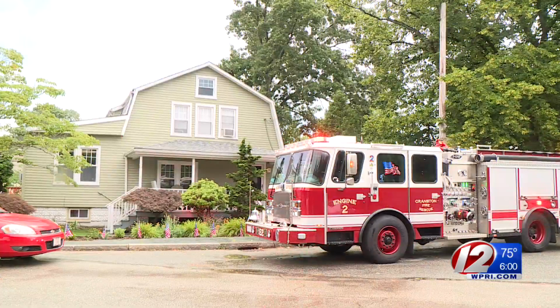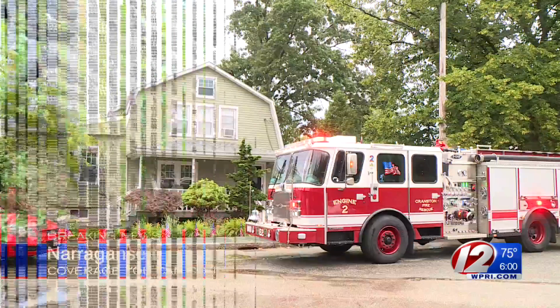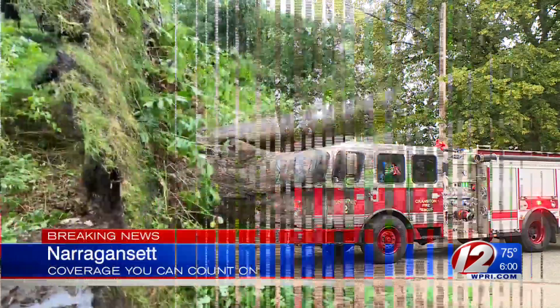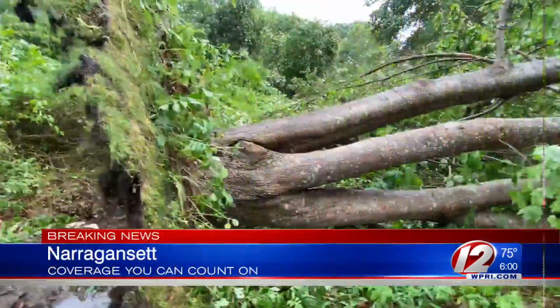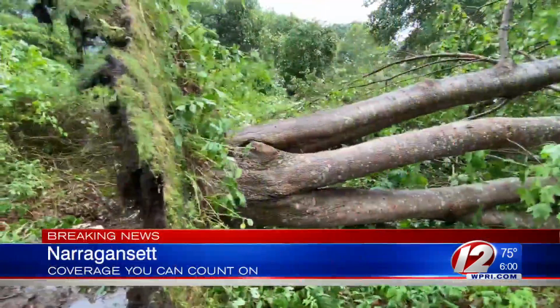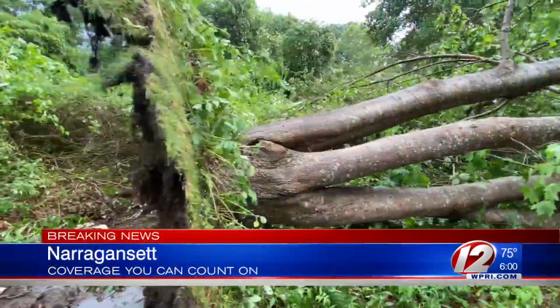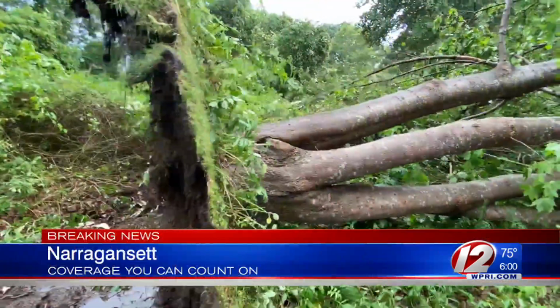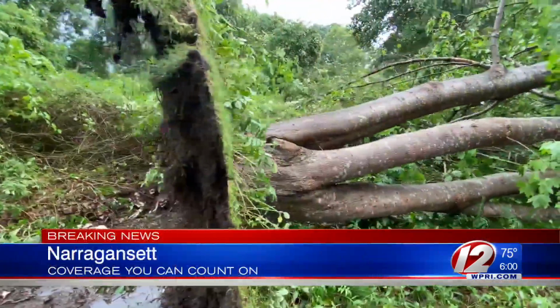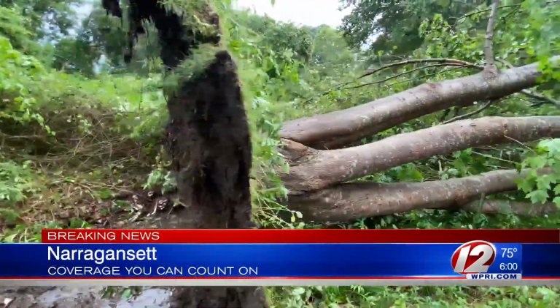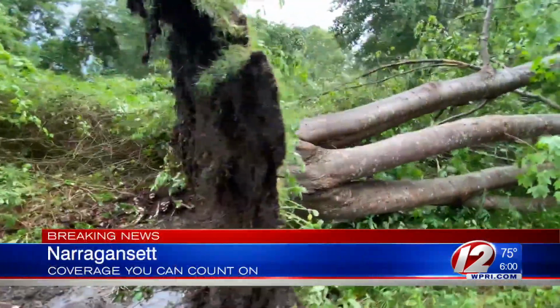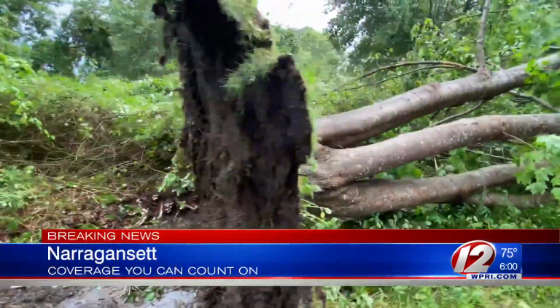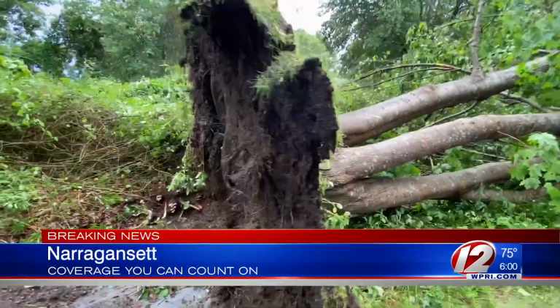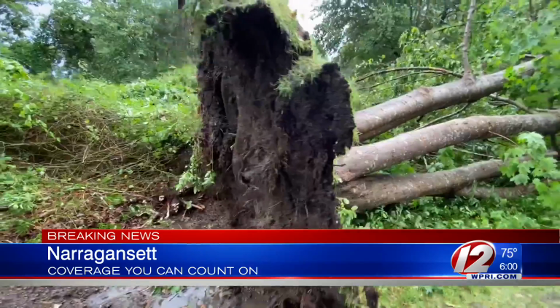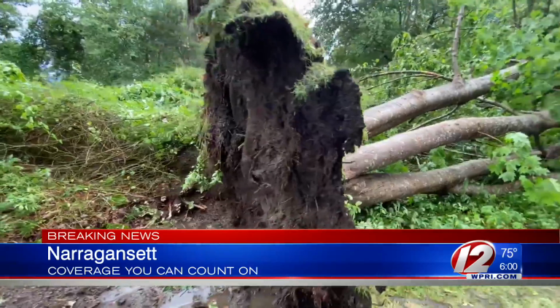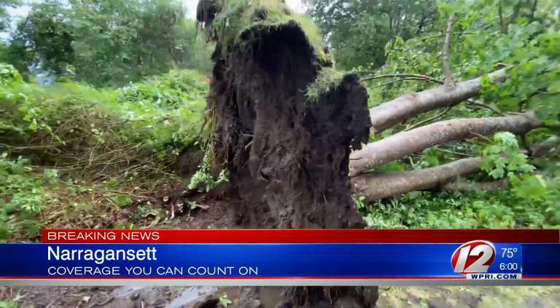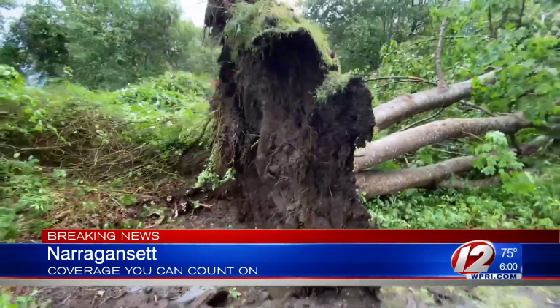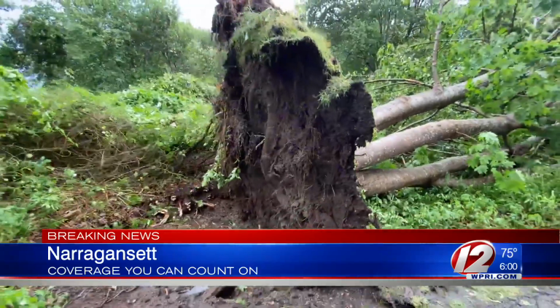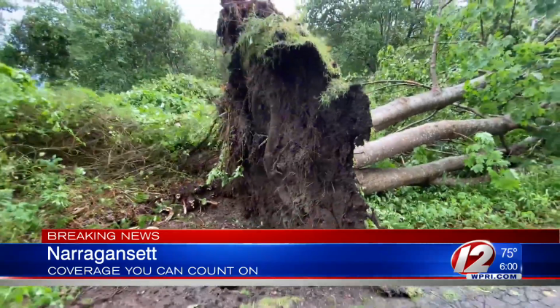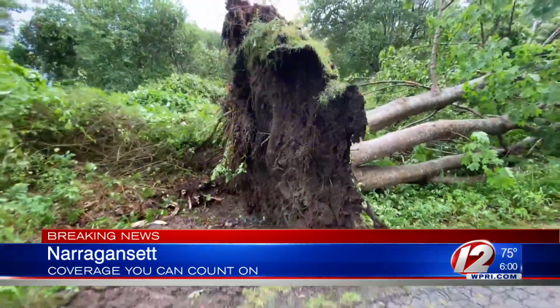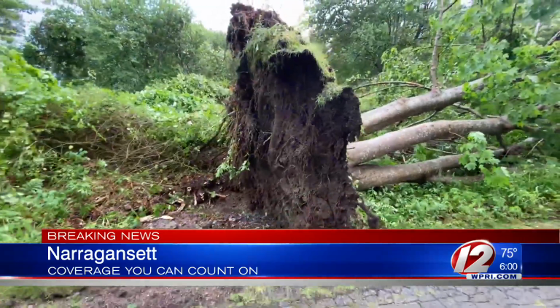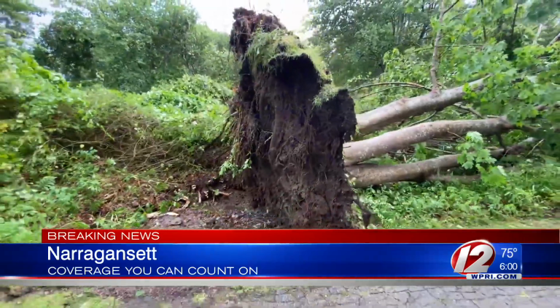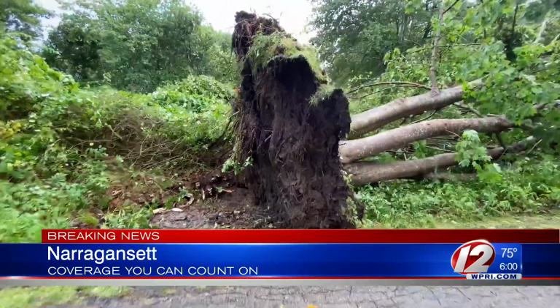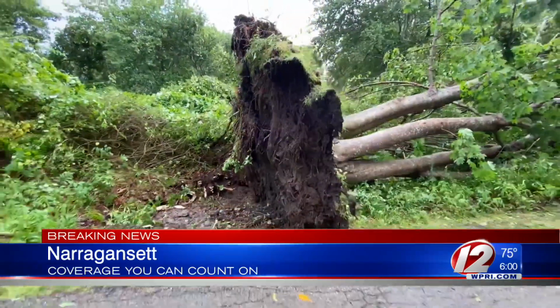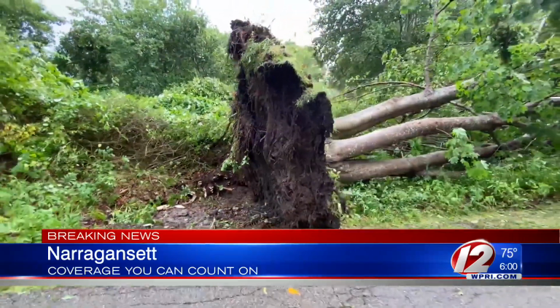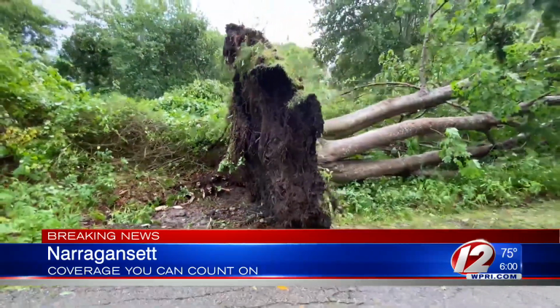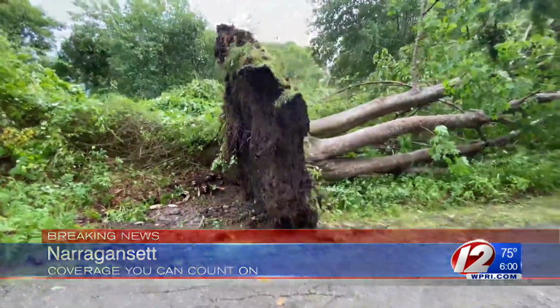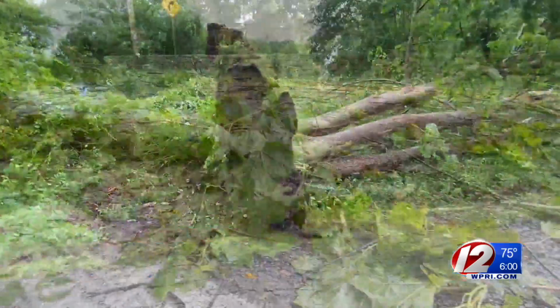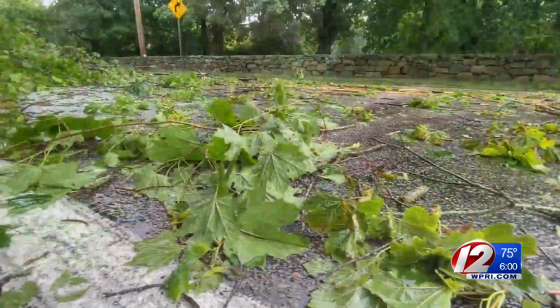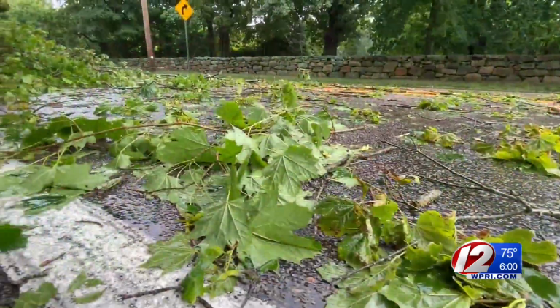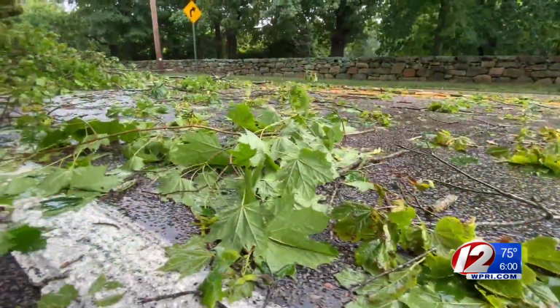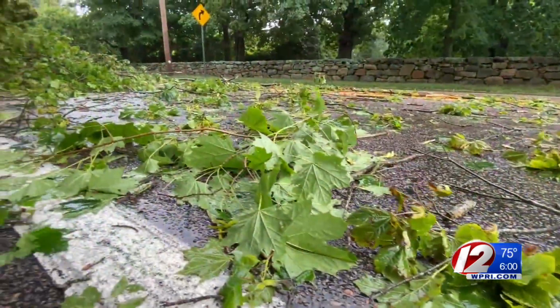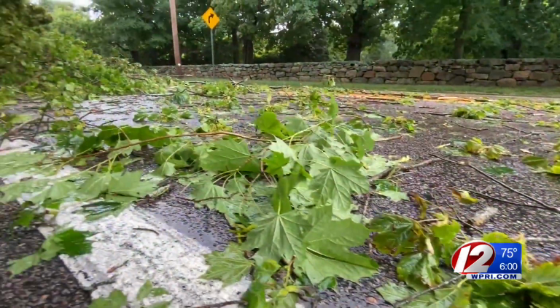And trees are down in Narragansett as well. That's where we find Eyewitness News reporter Sheena Lushuto live with an update.